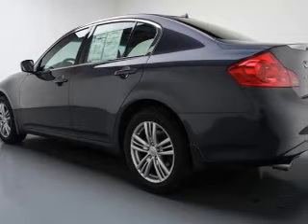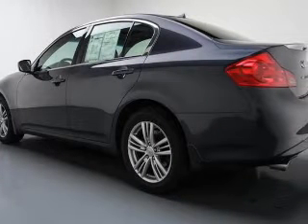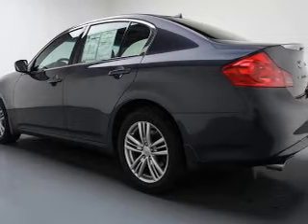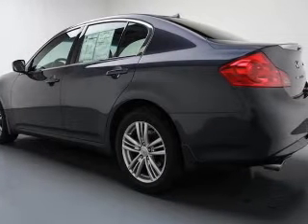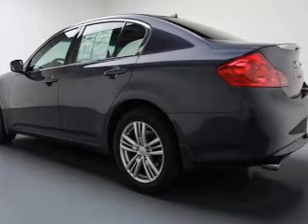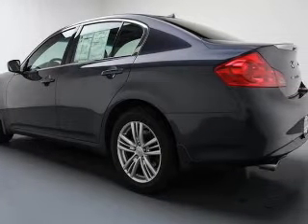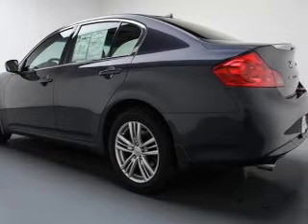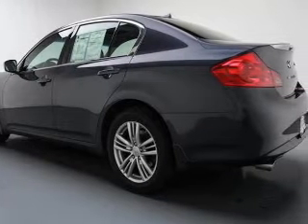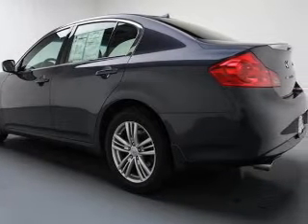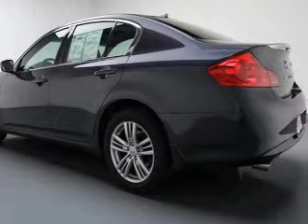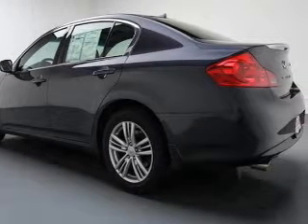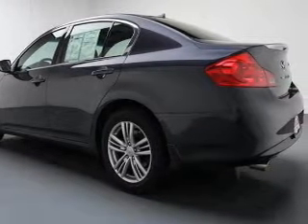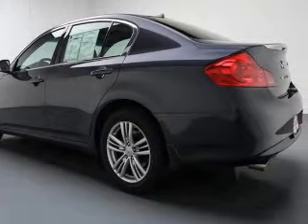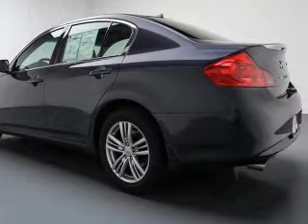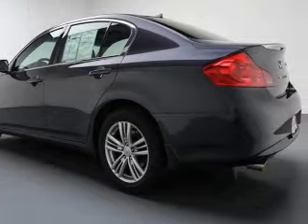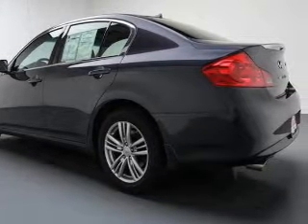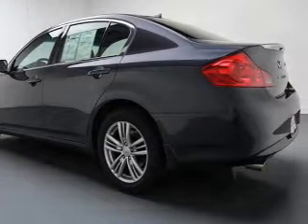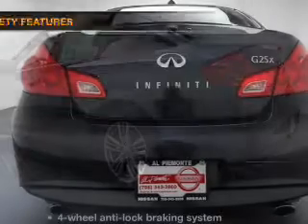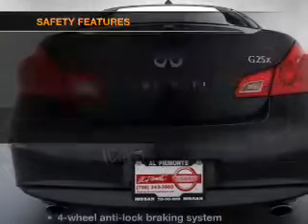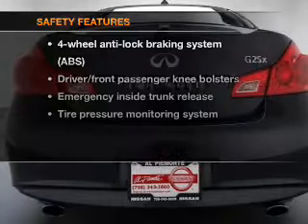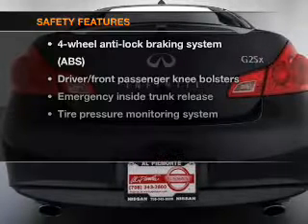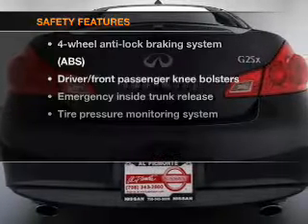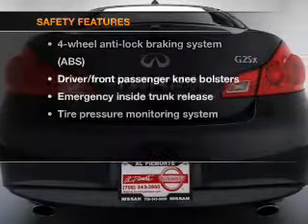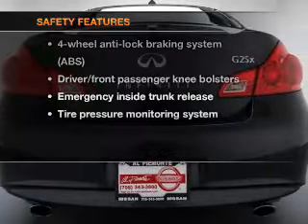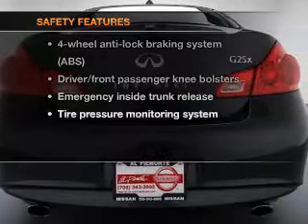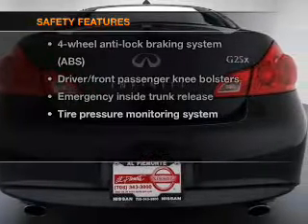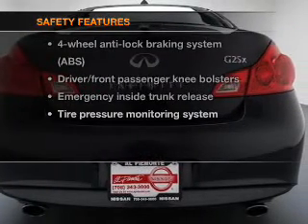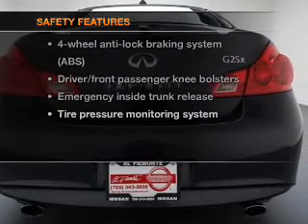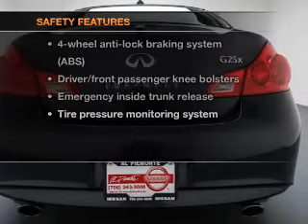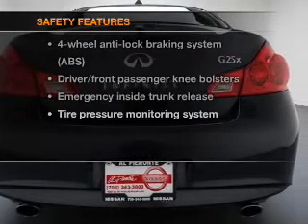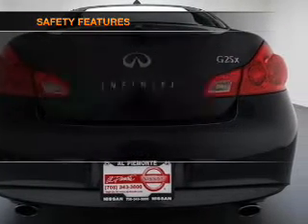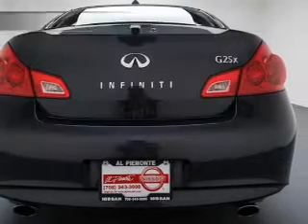Power door locks. Power windows. Cruise control. Power steering. And for your peace of mind, the following safety equipment is included.